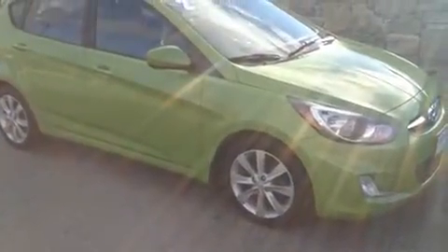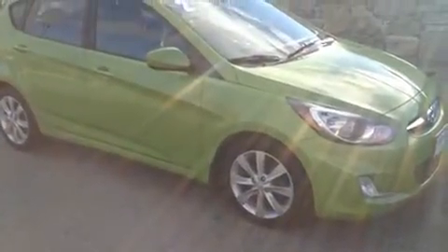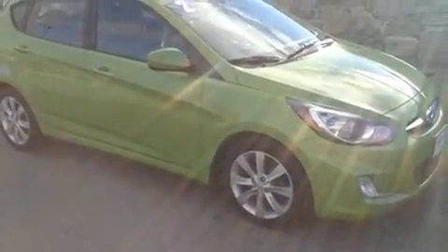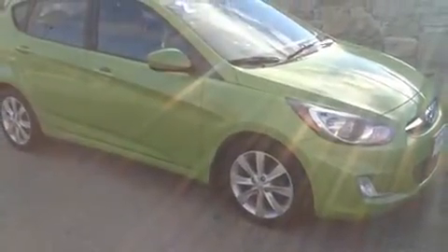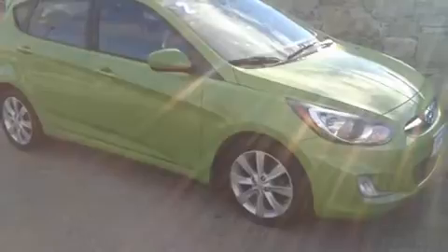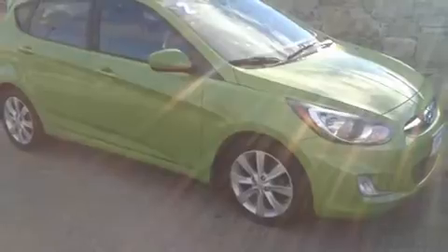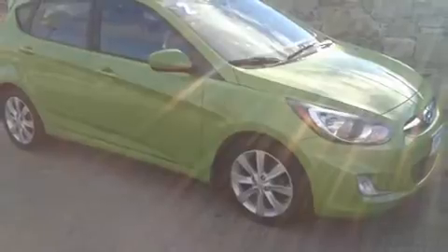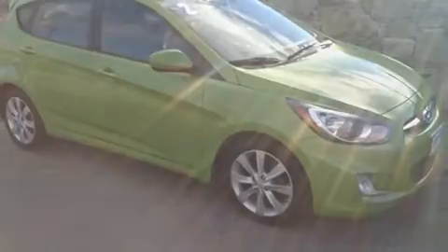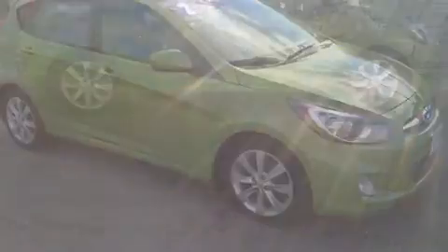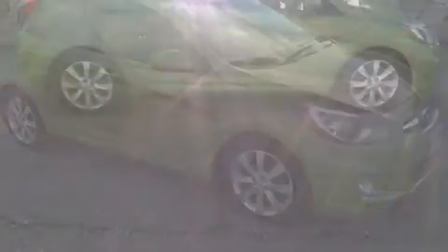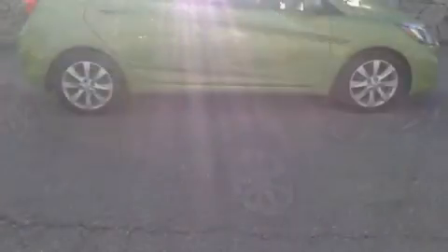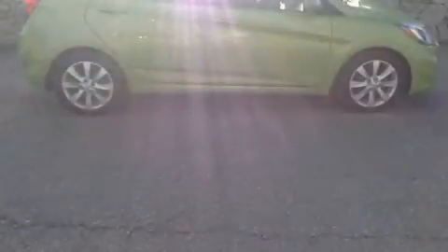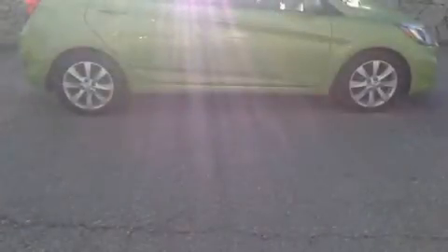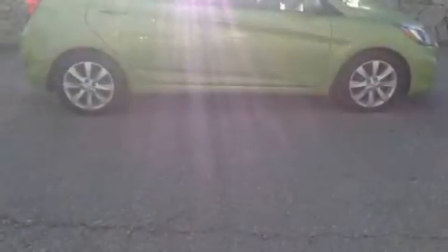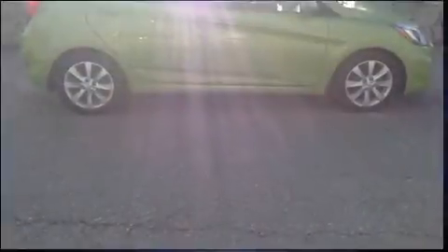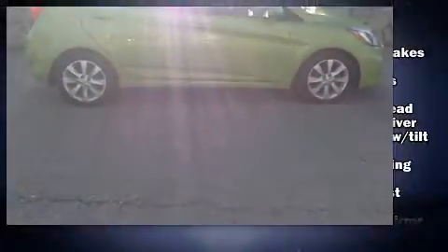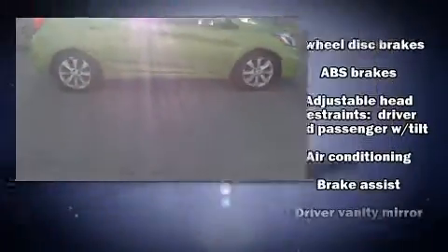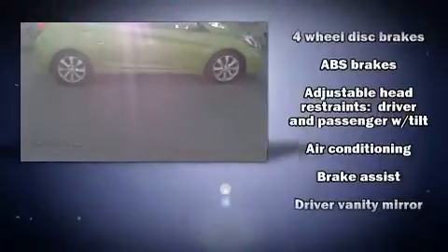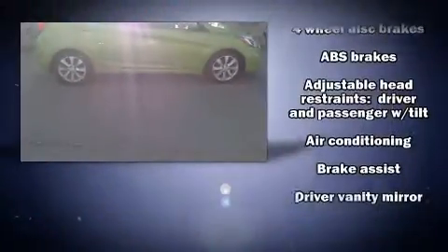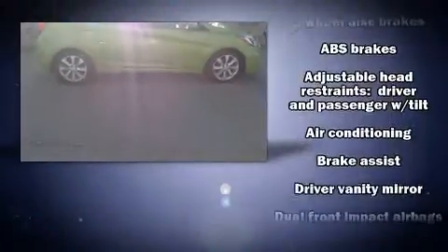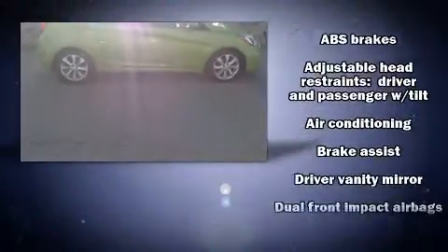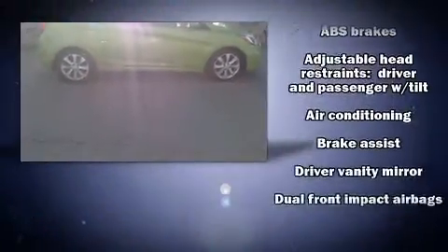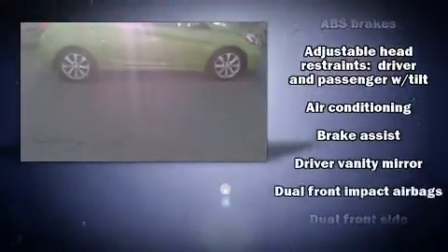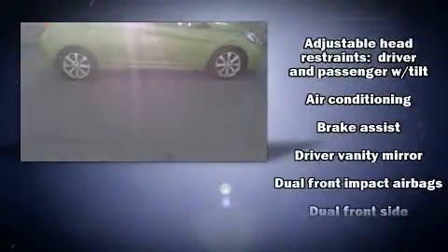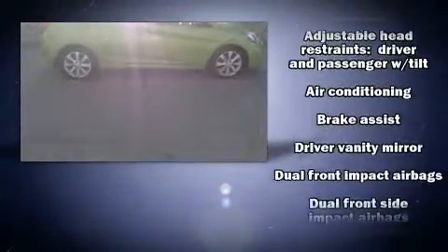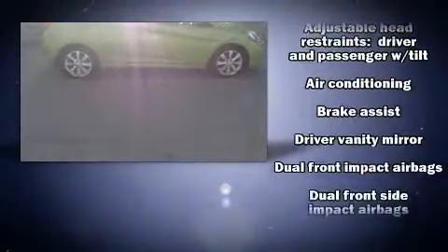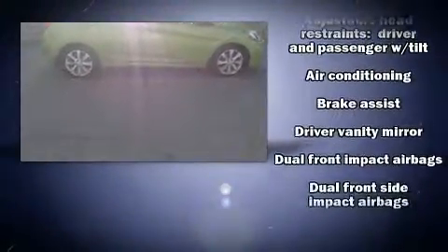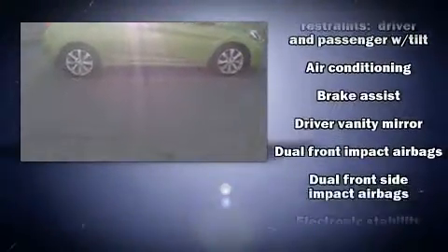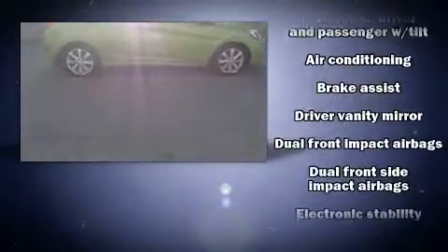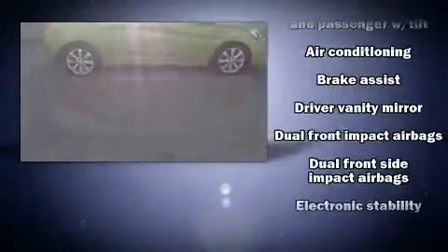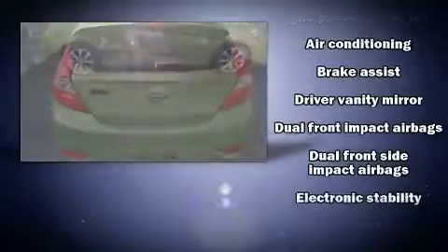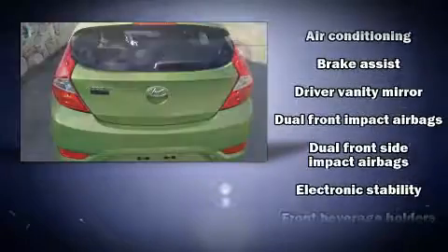variably intermittent wipers, adjustable headrests in all seating positions, and one-touch window functionality.